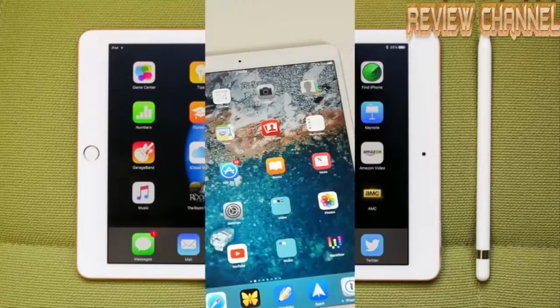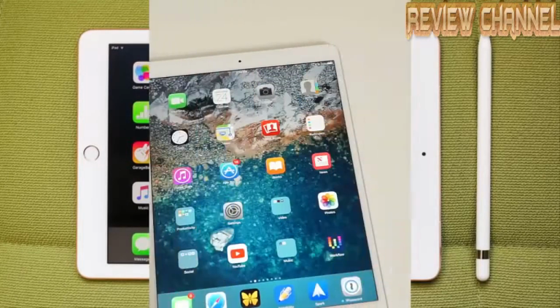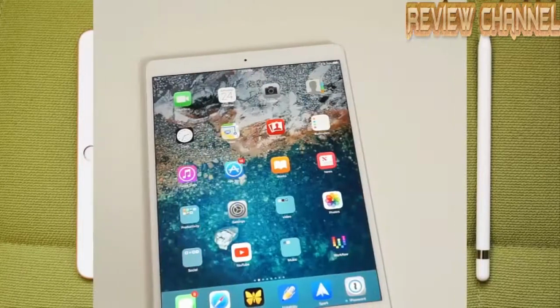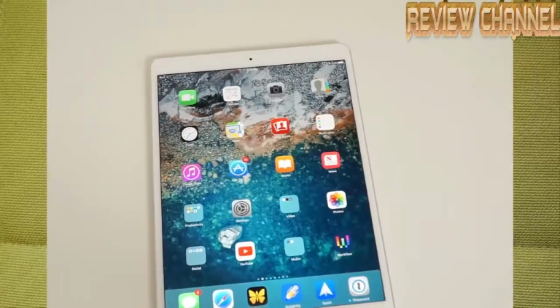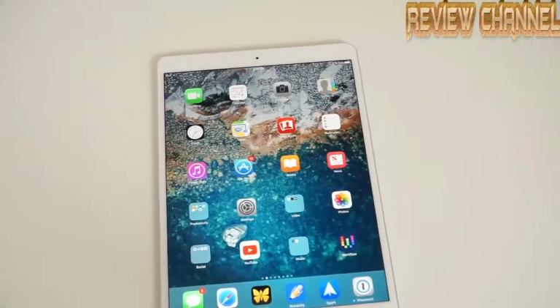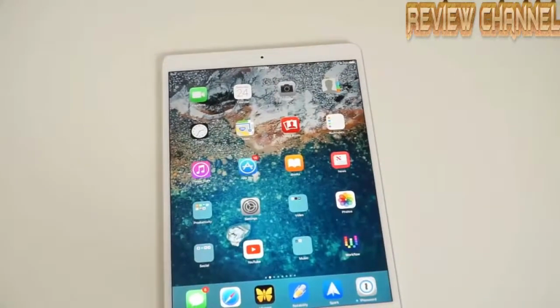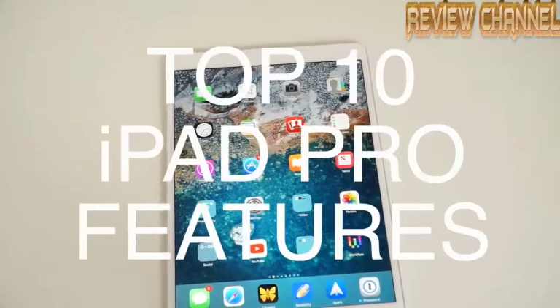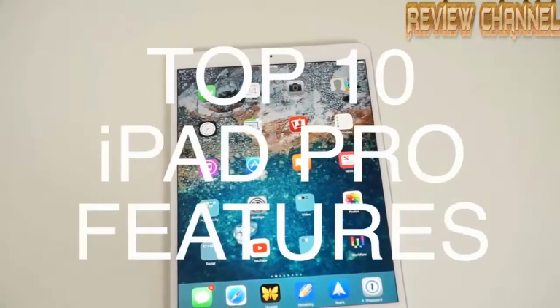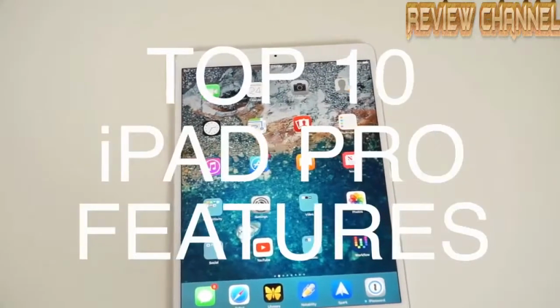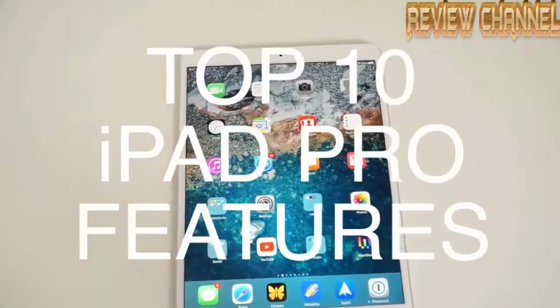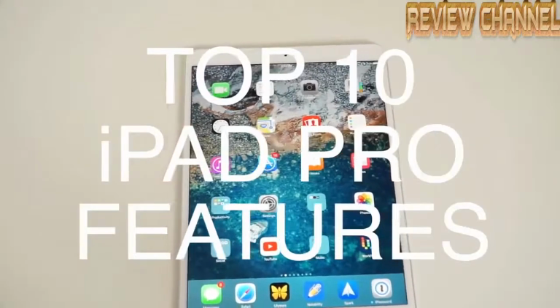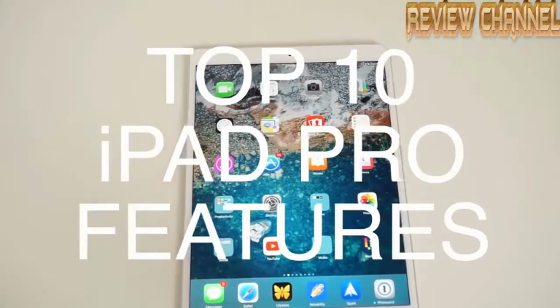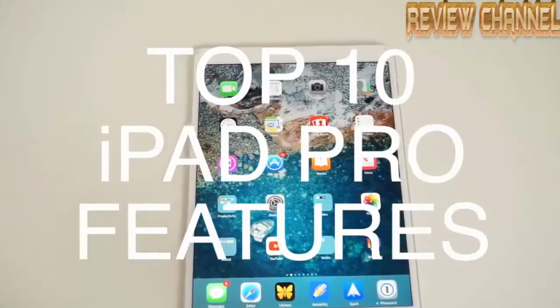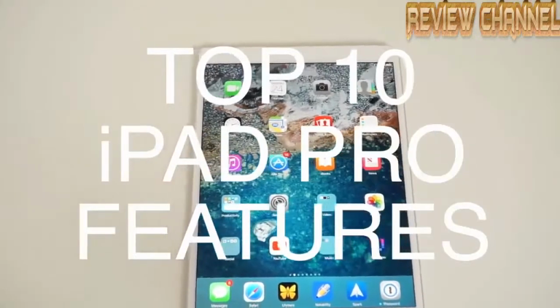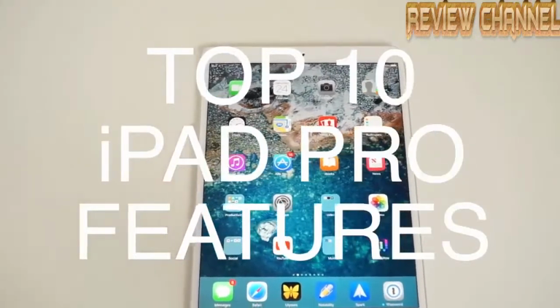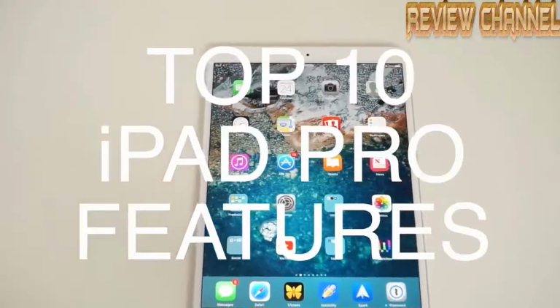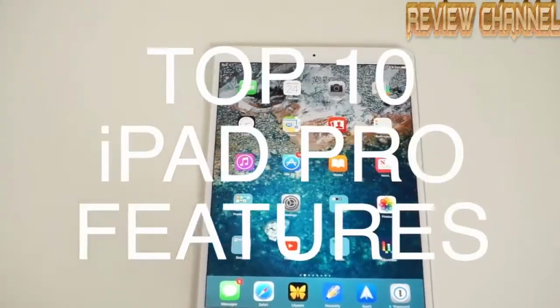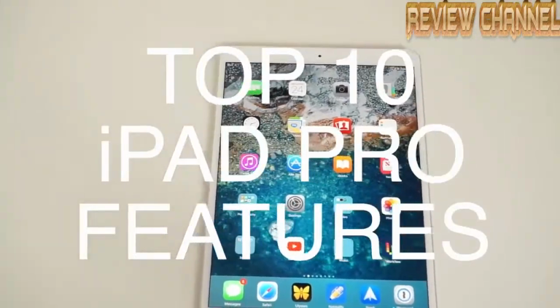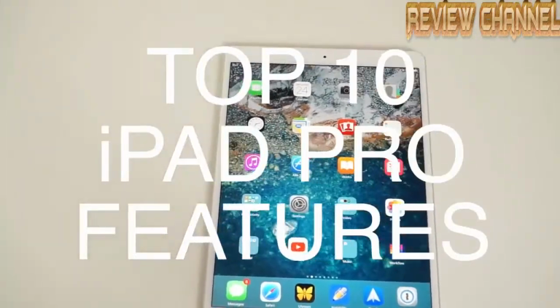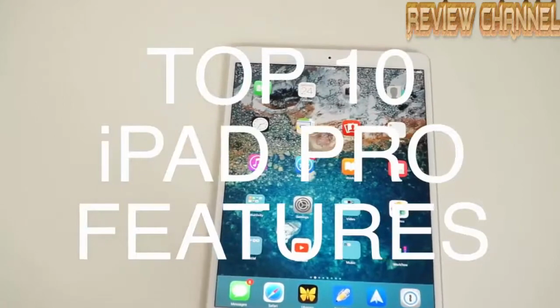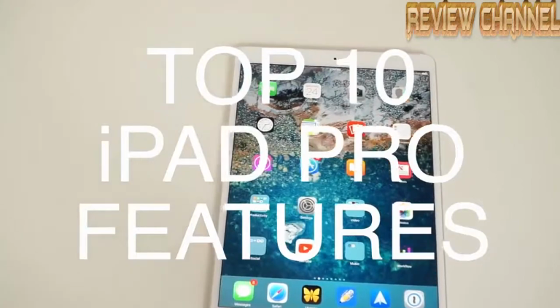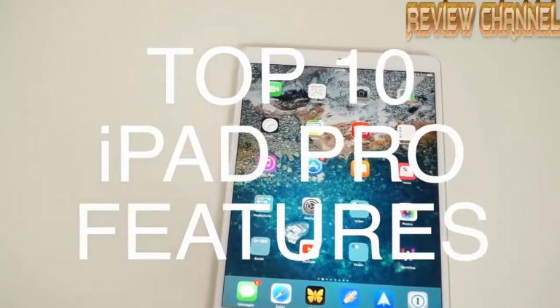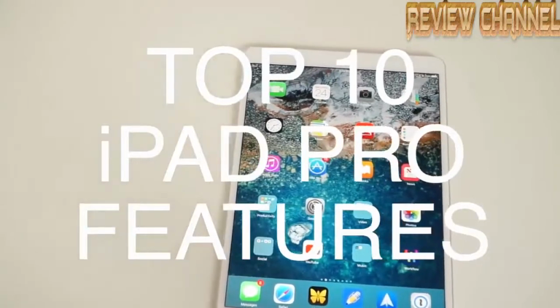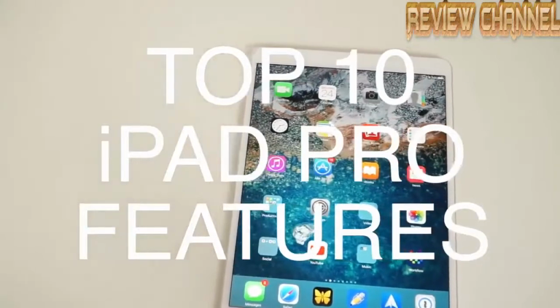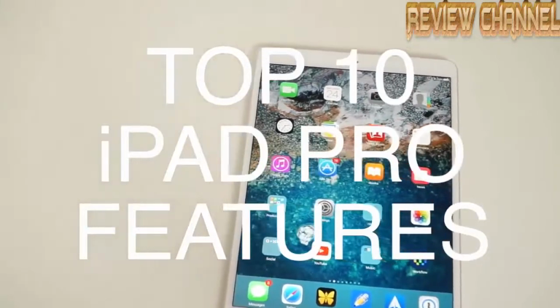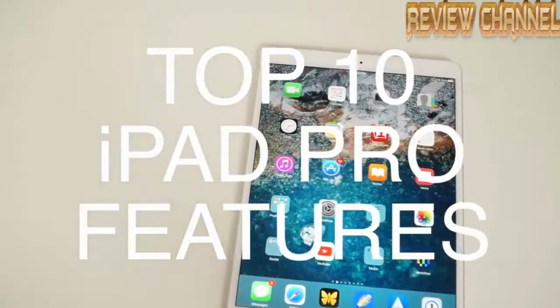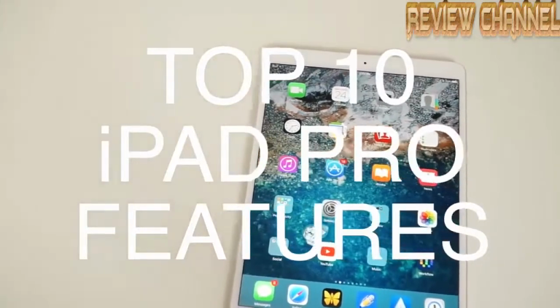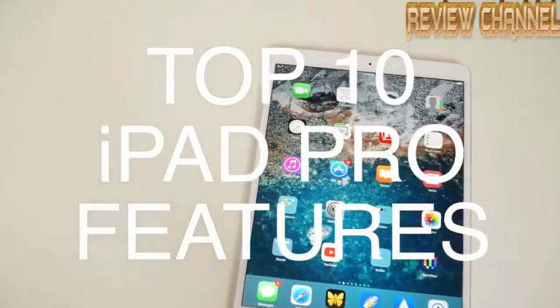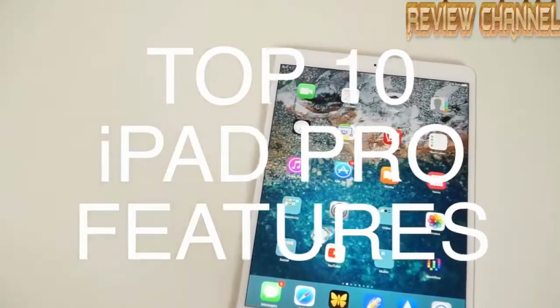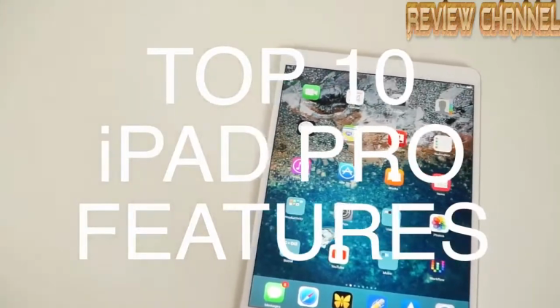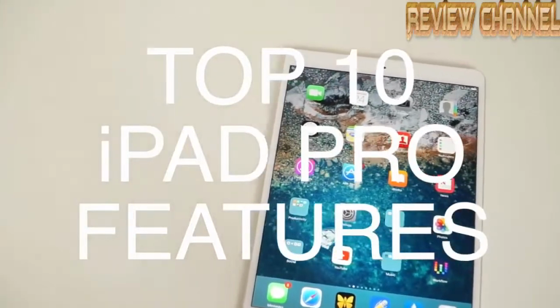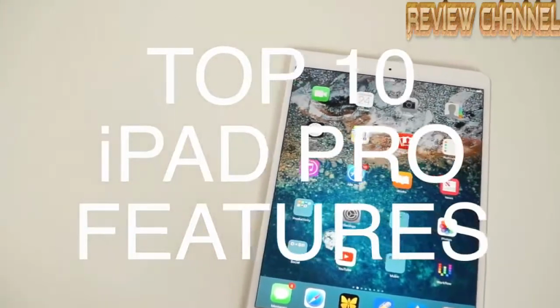Hey, what's up everyone, GreggsGauntlet here back with another video on the top 10 features on the new iPad Pro.